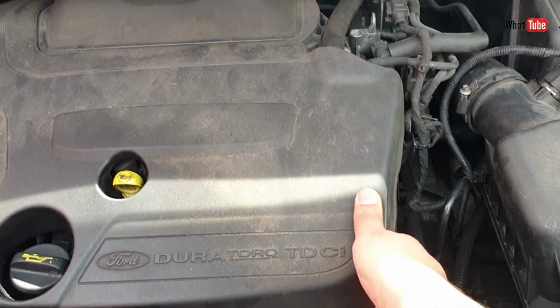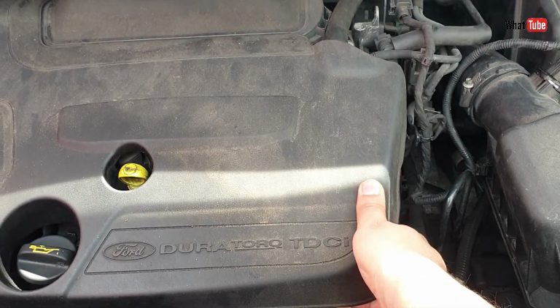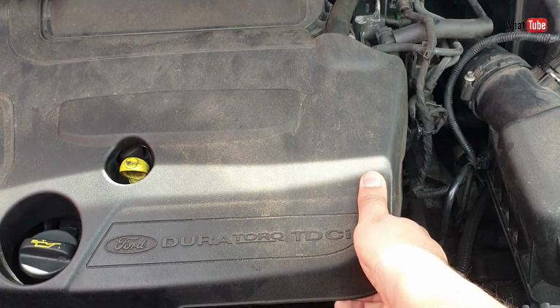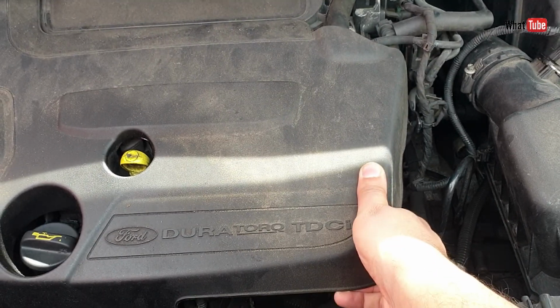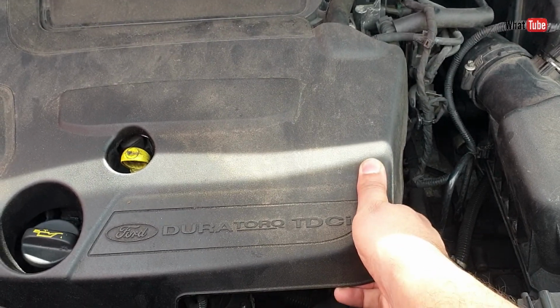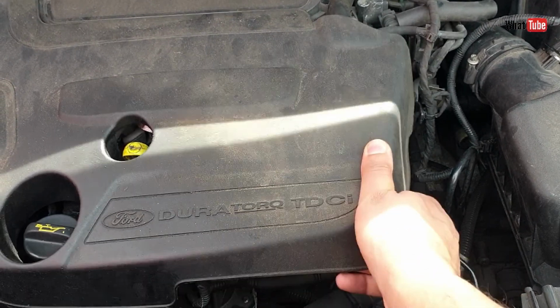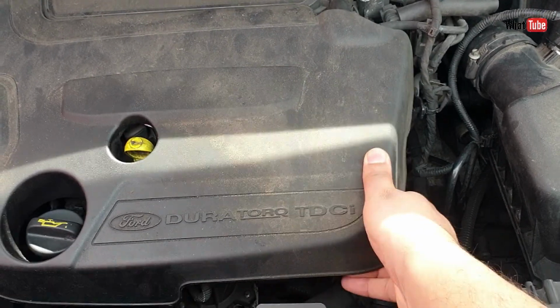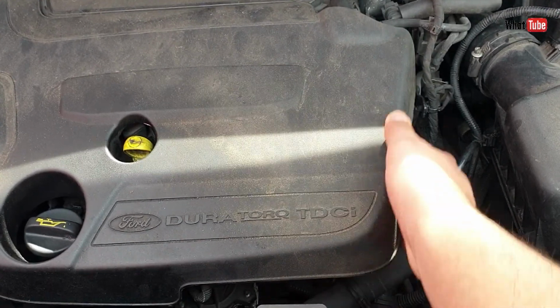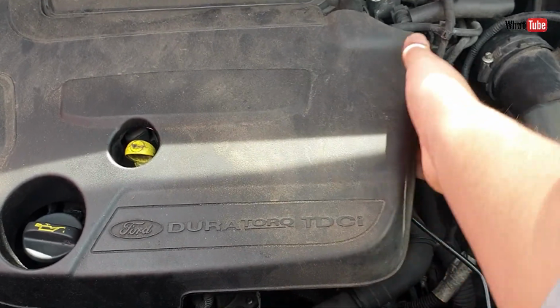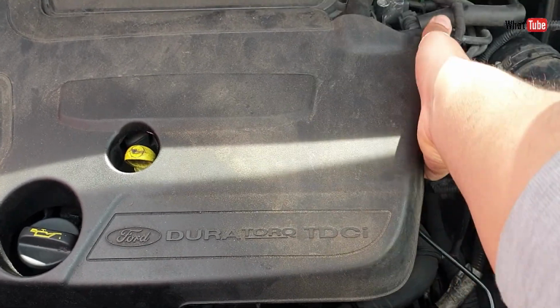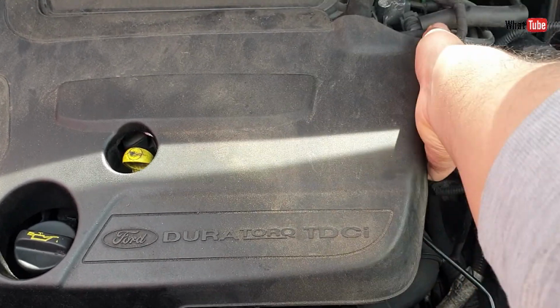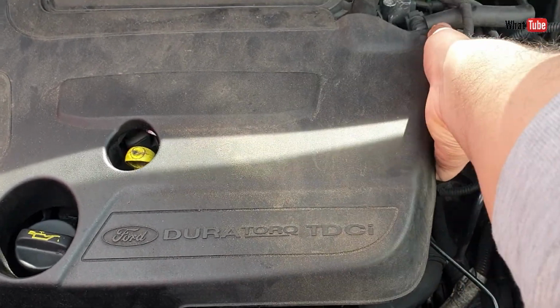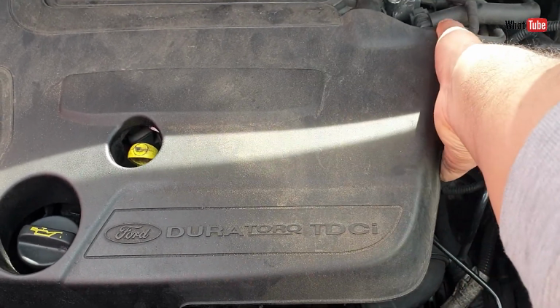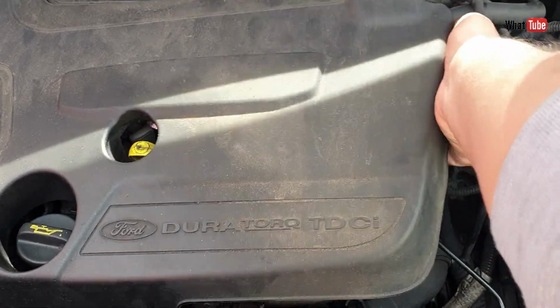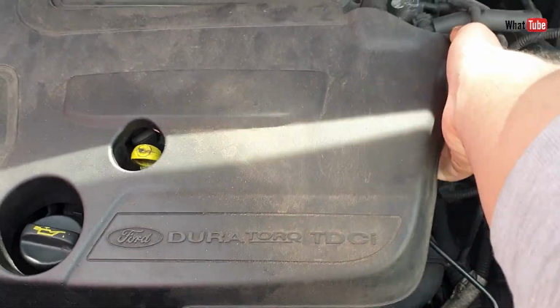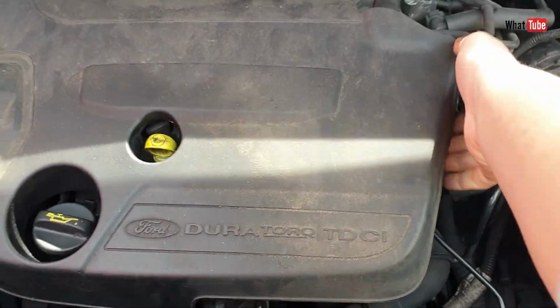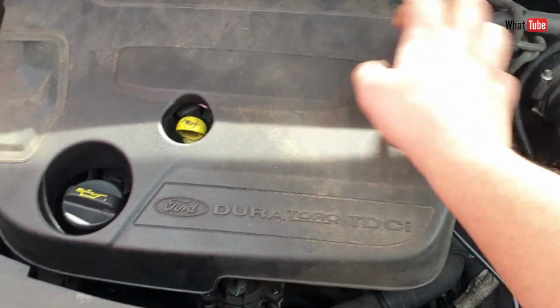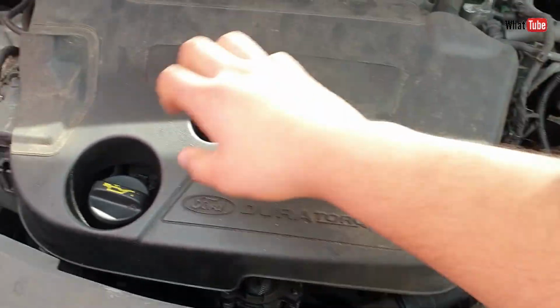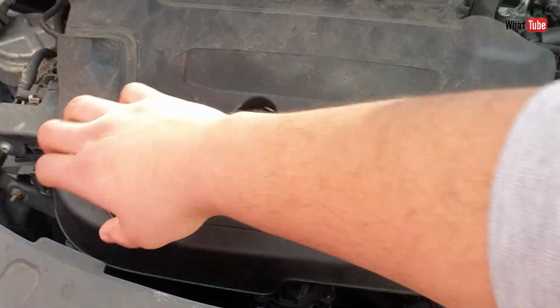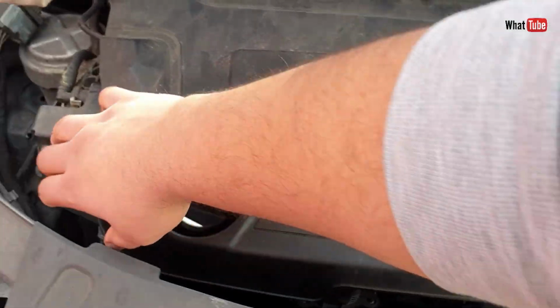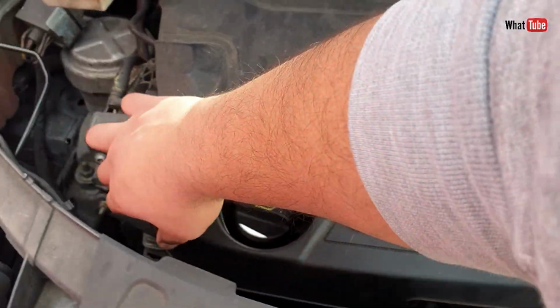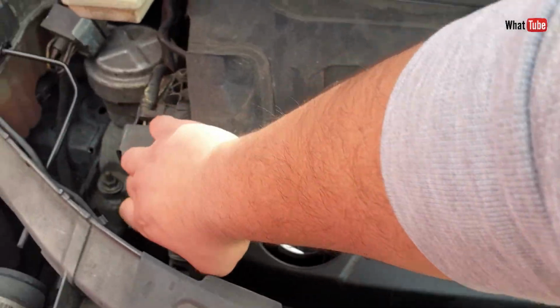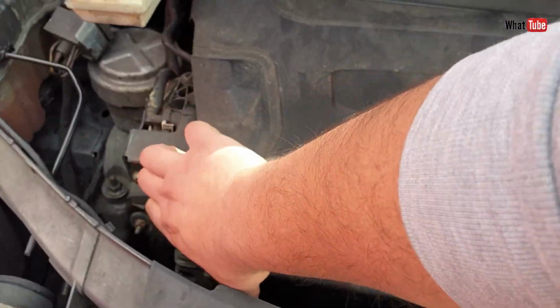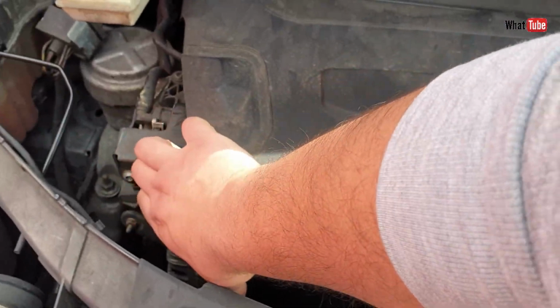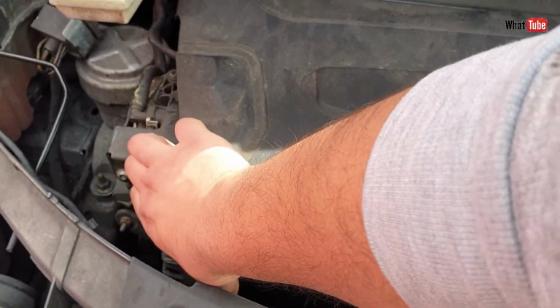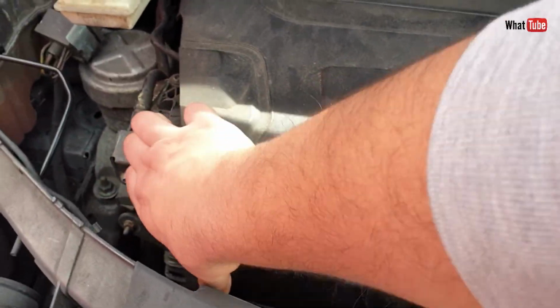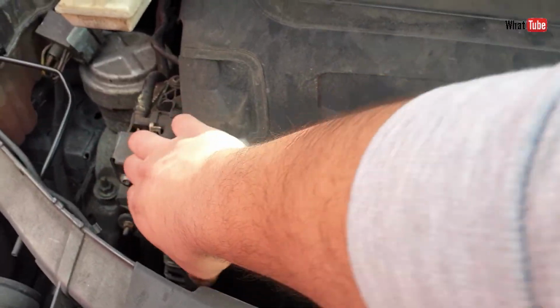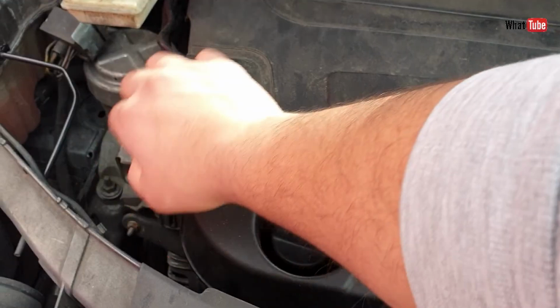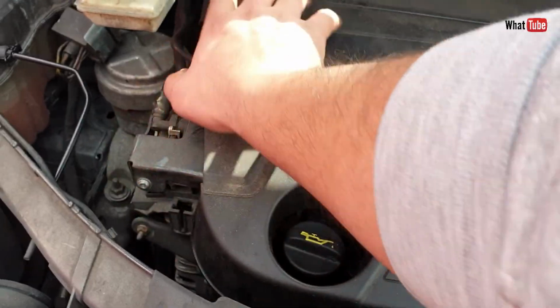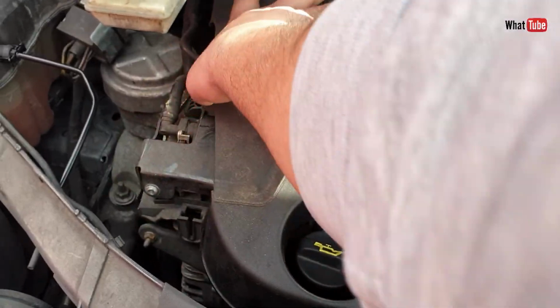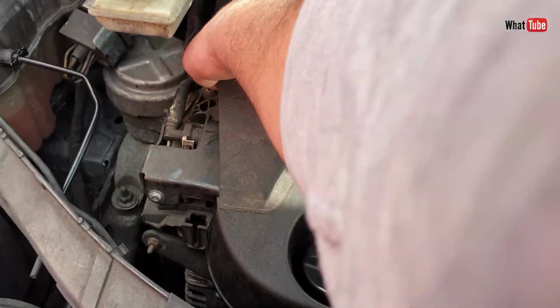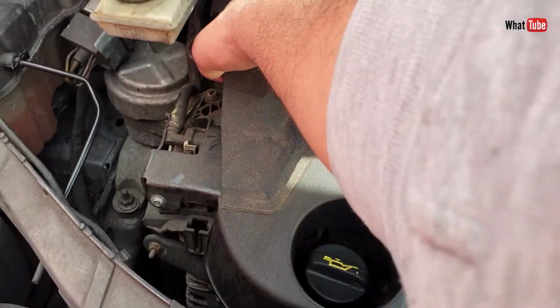Hello, in this video I will show you how to clean a MAP sensor on a 2.0L diesel engine.